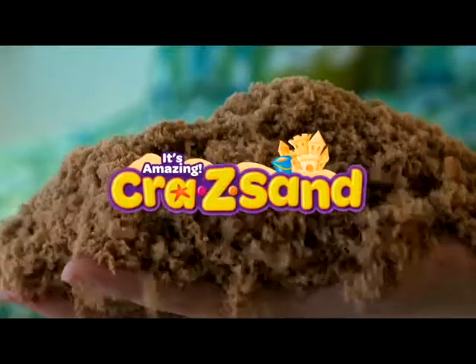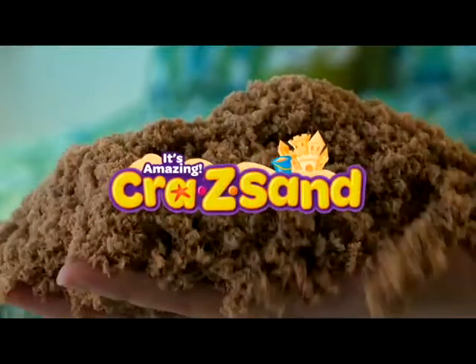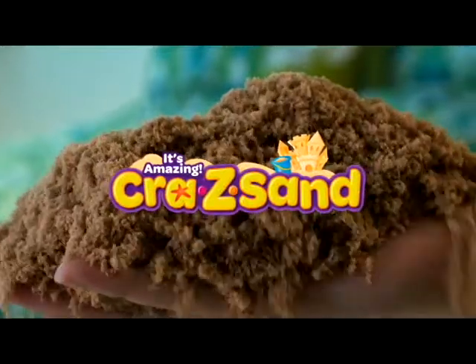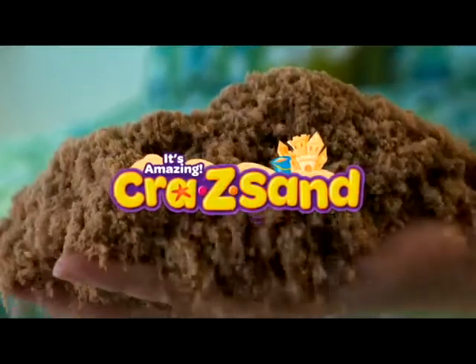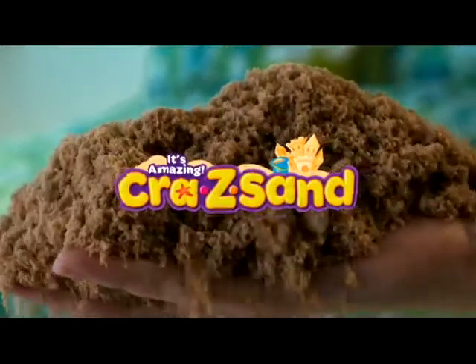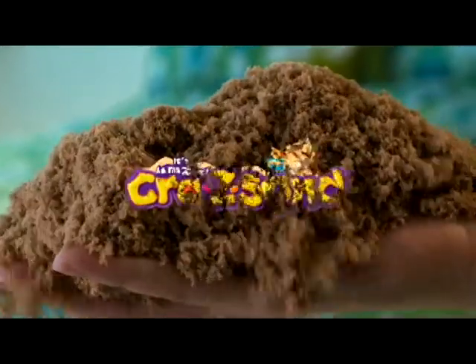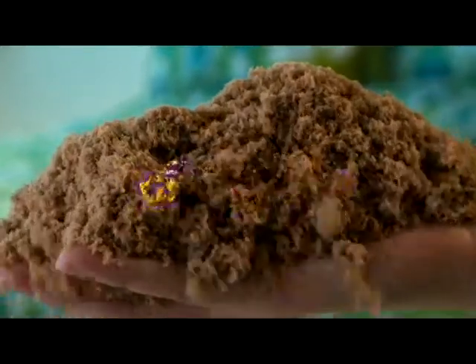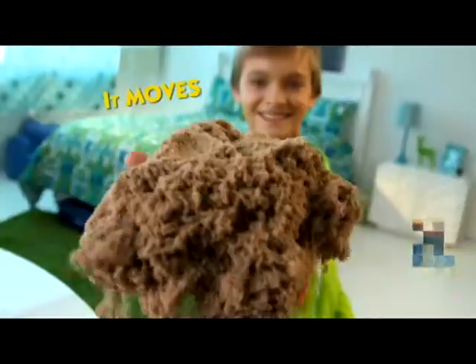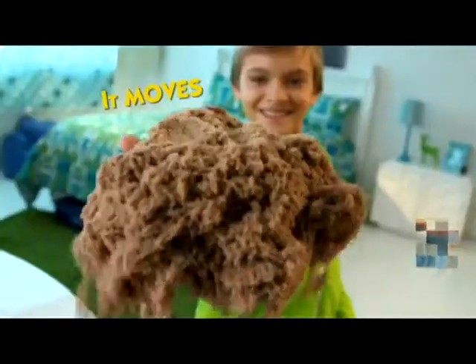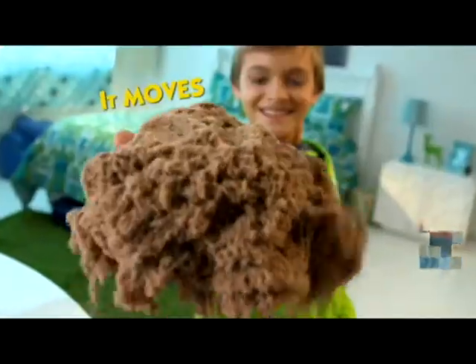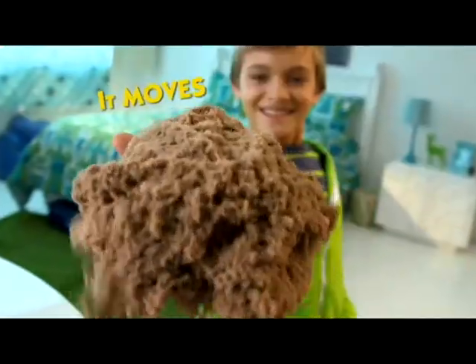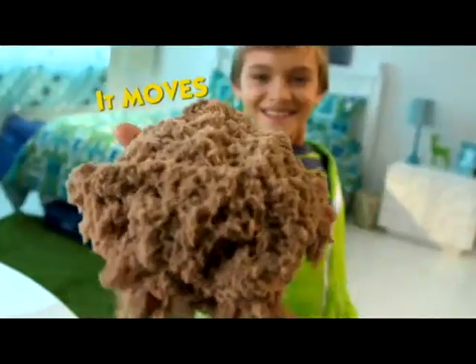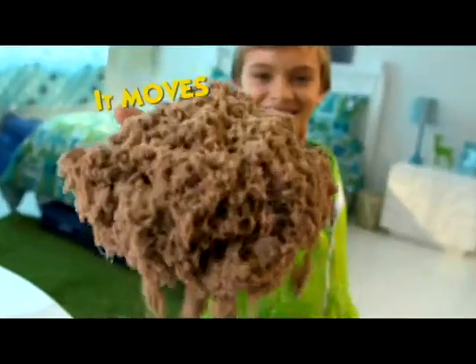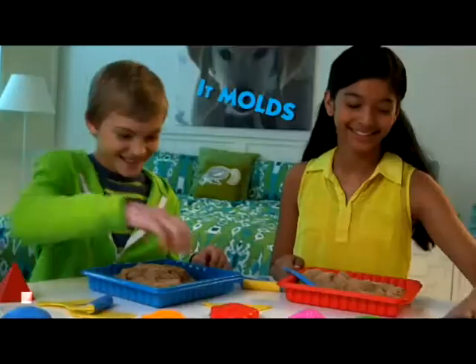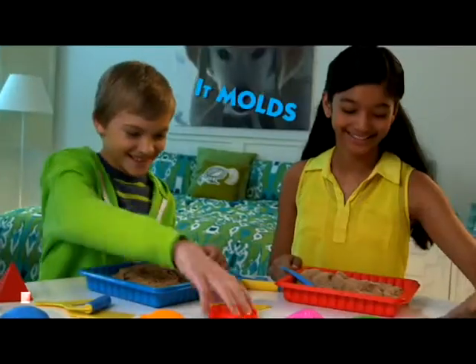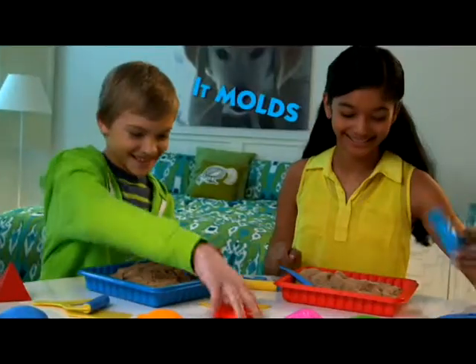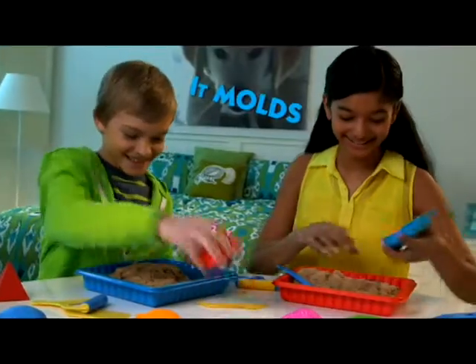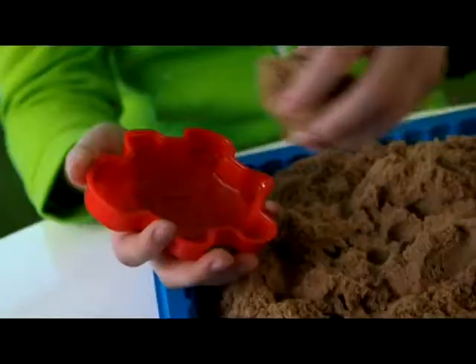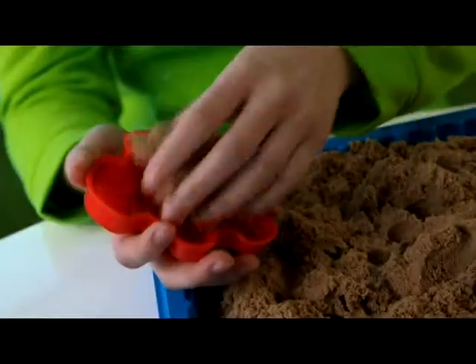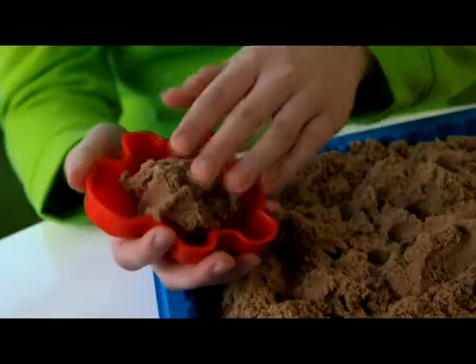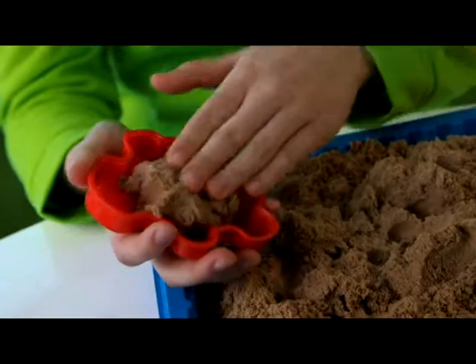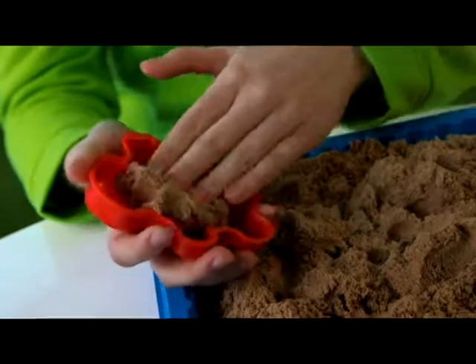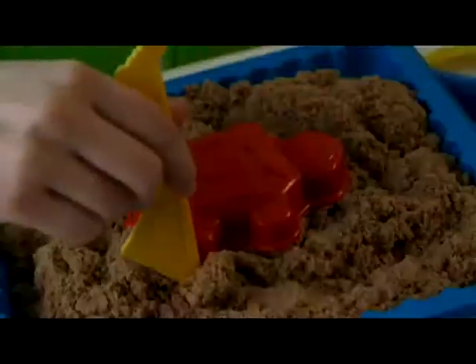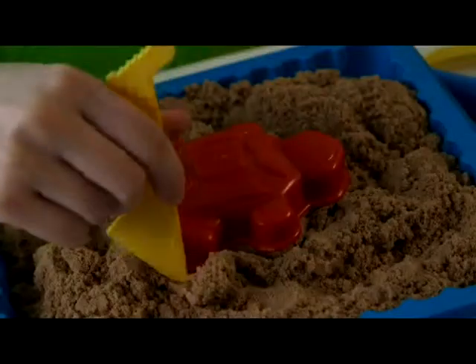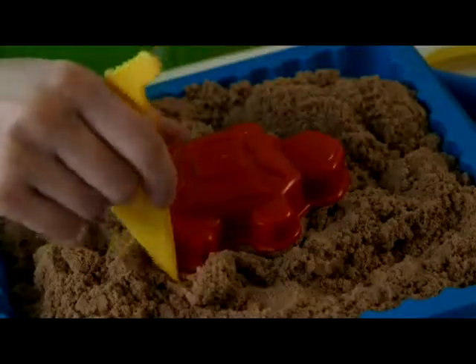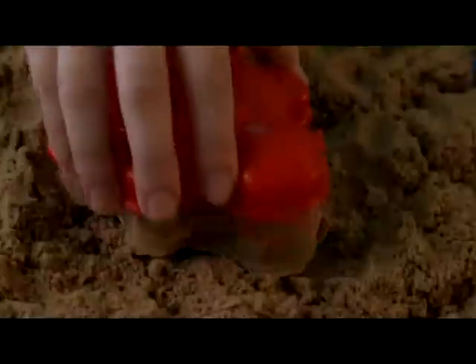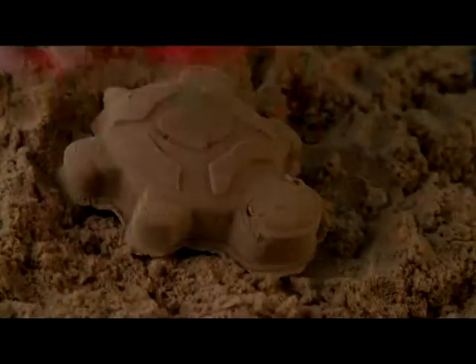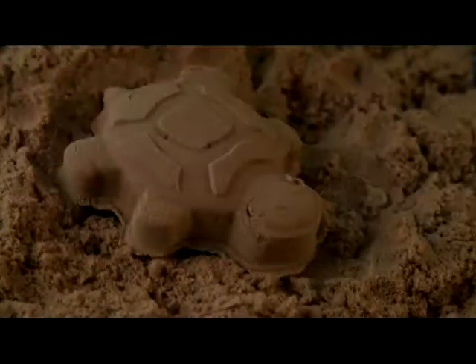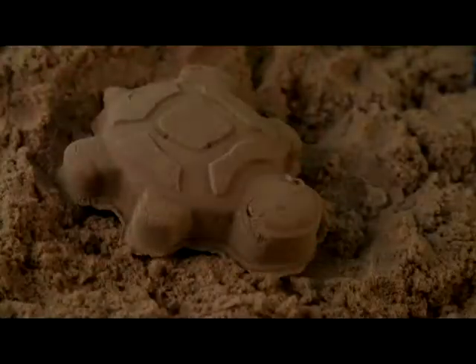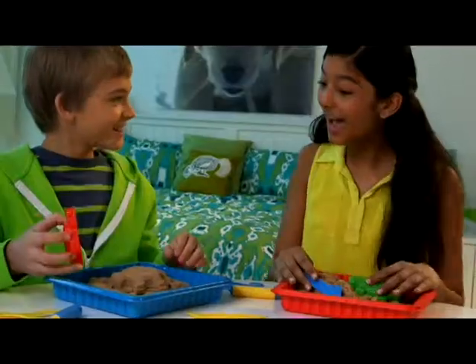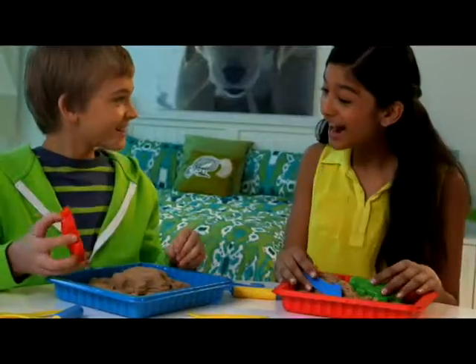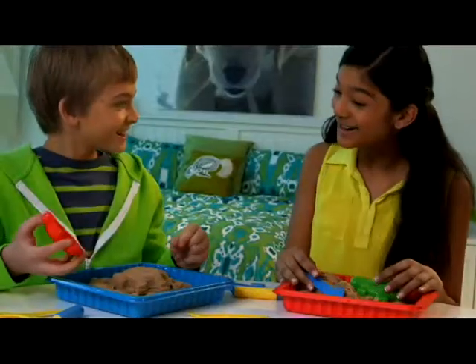Crazy Sand! It moves! It molds! Create a Crazy Sand world! You'll love it!